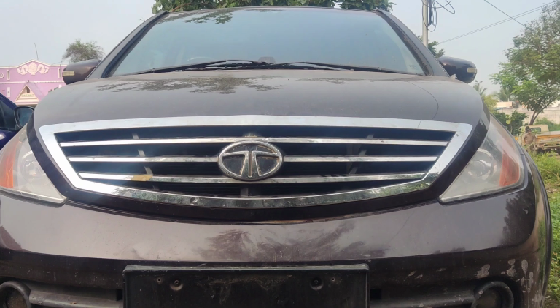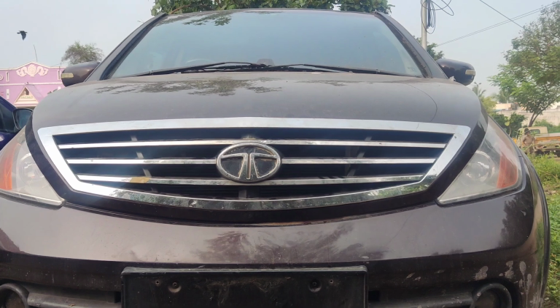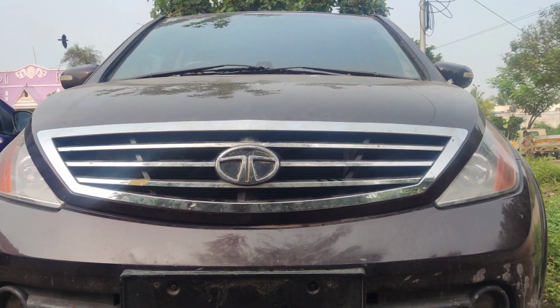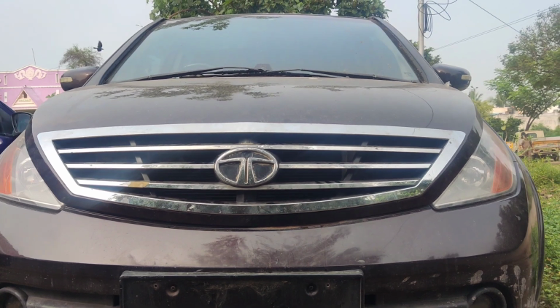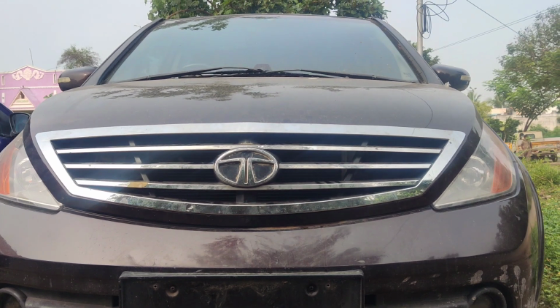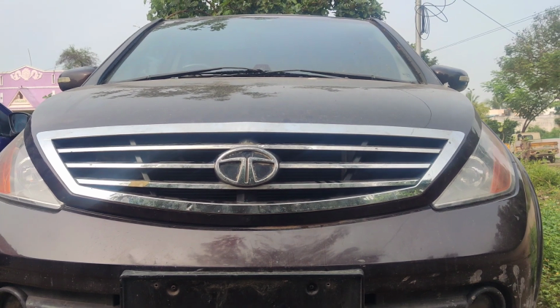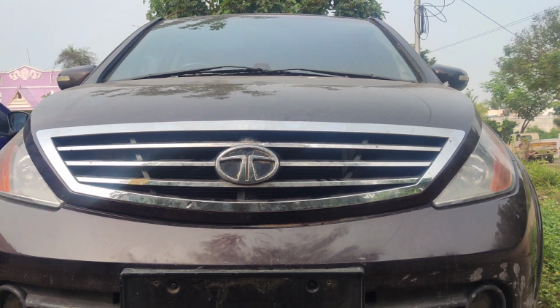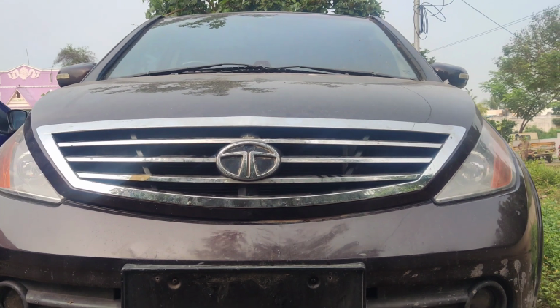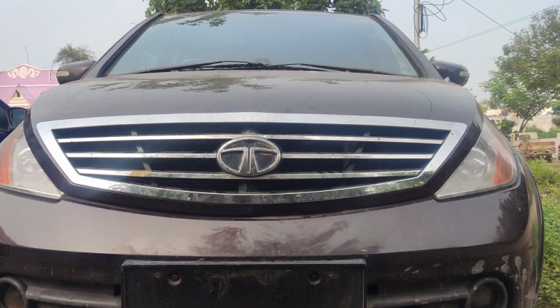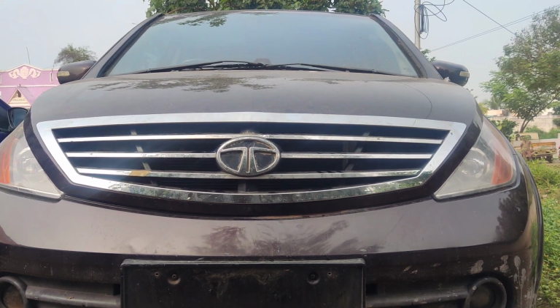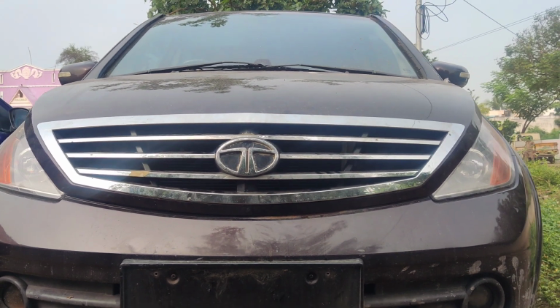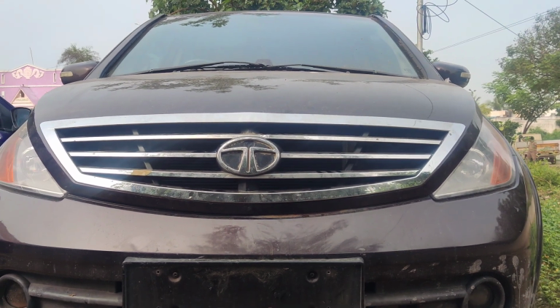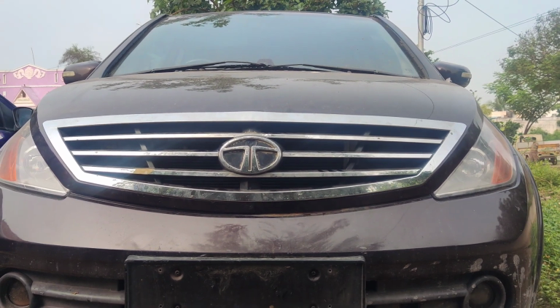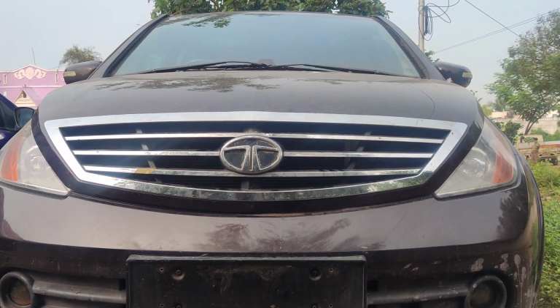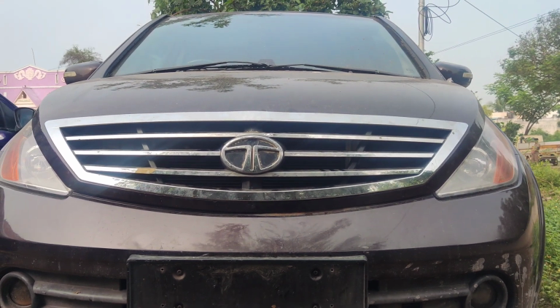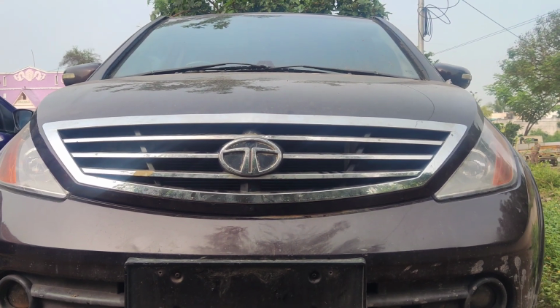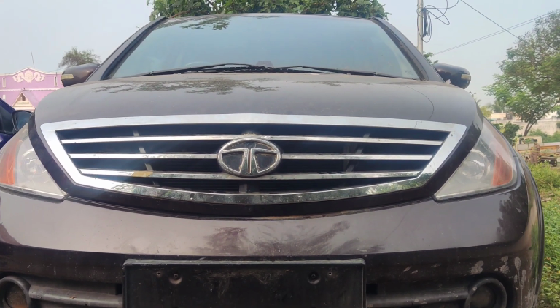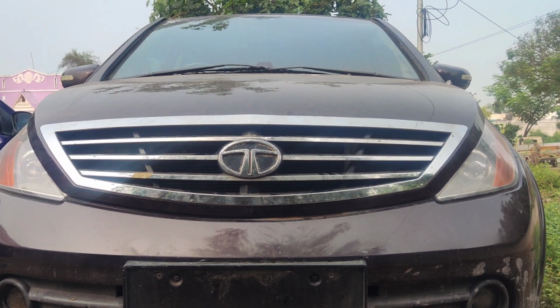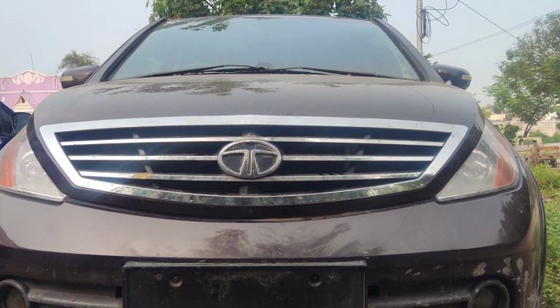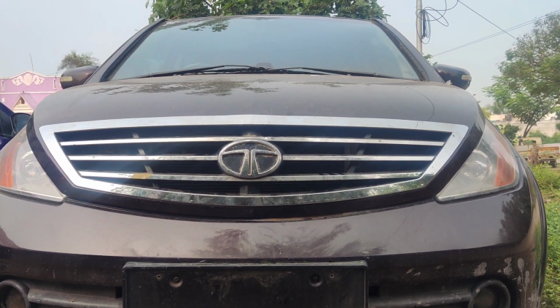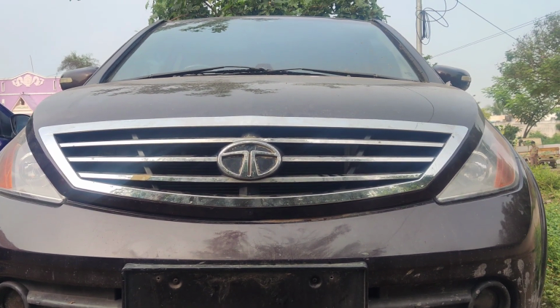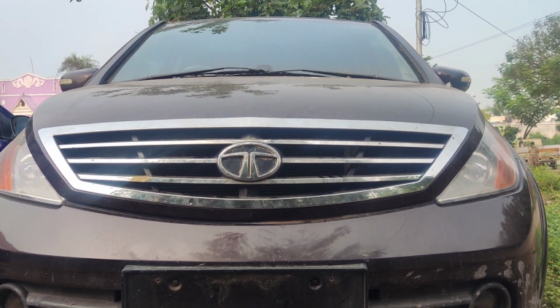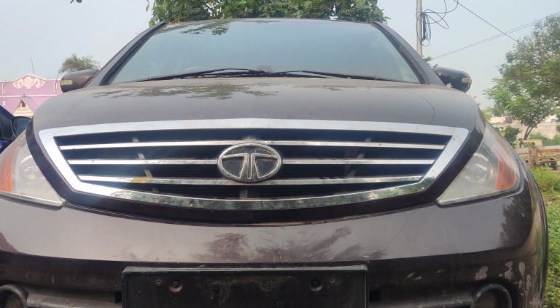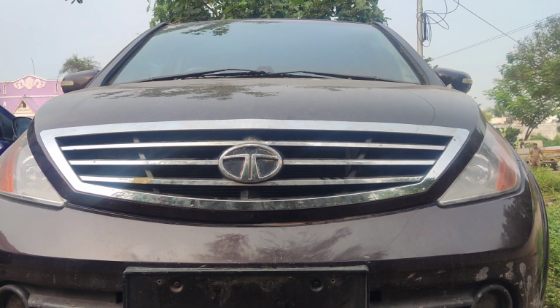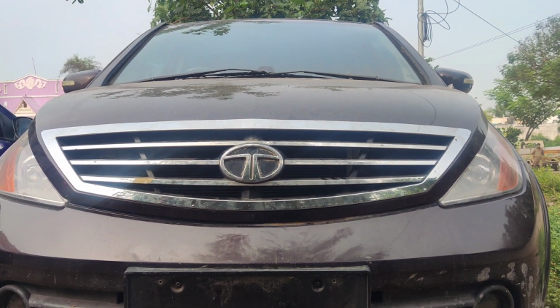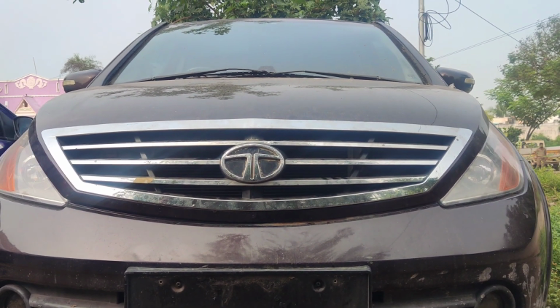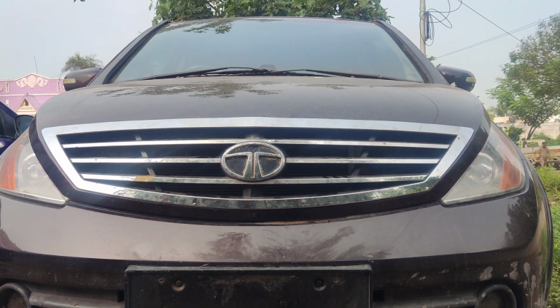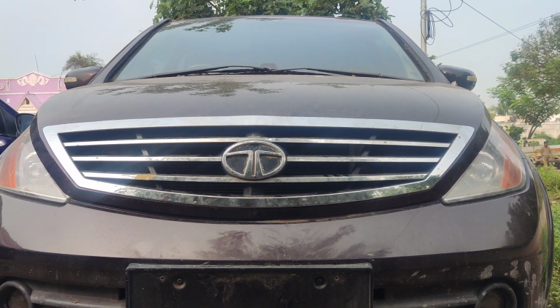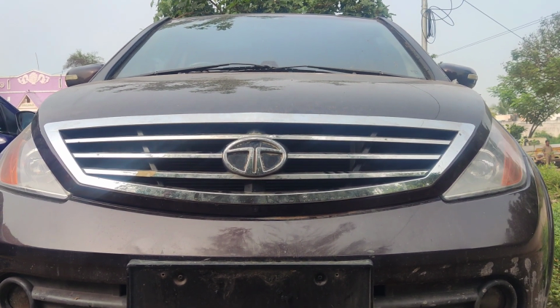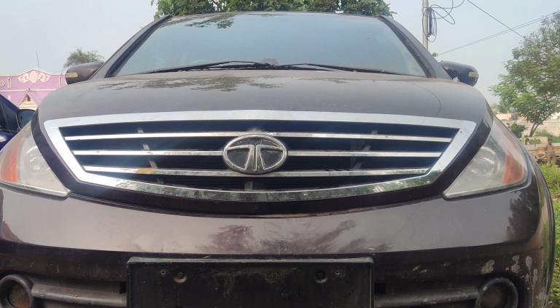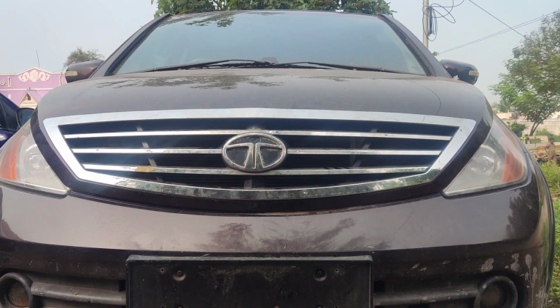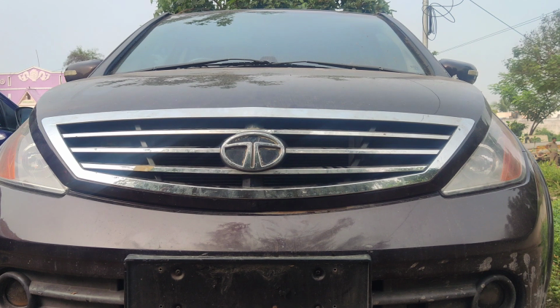Guys, friends, this is a Tata, 2011 model. What is the problem with this engine?